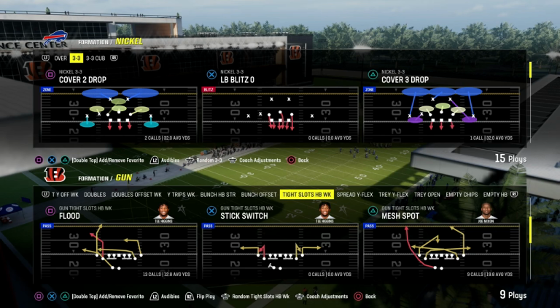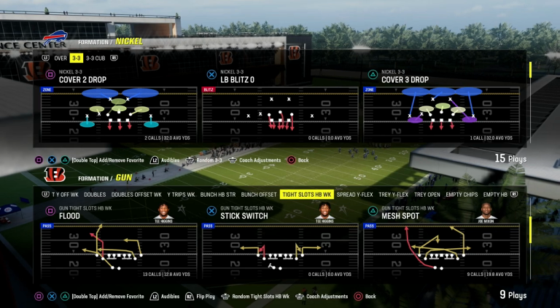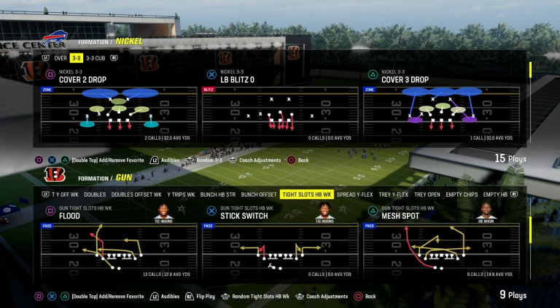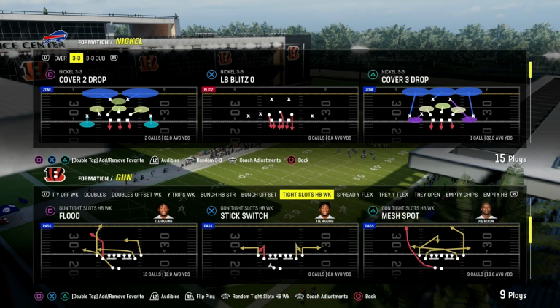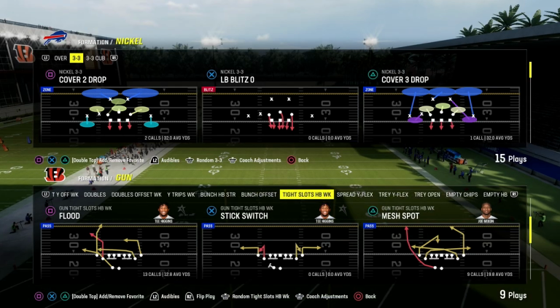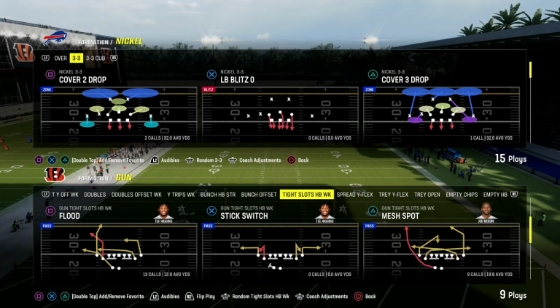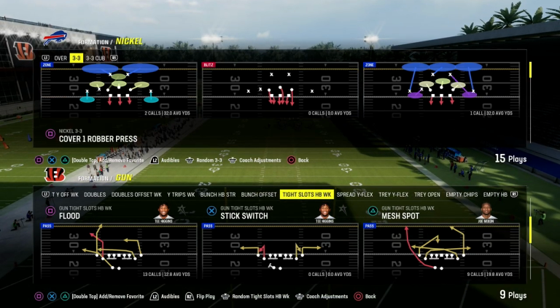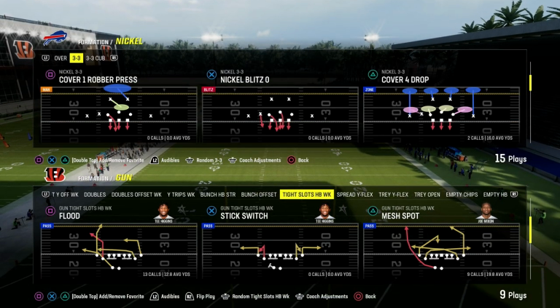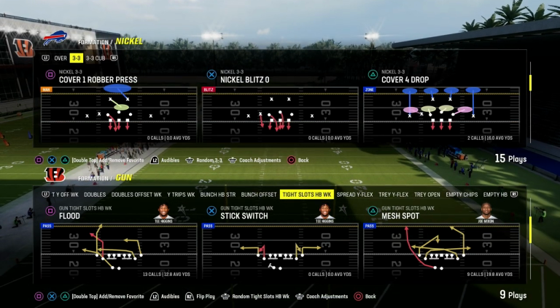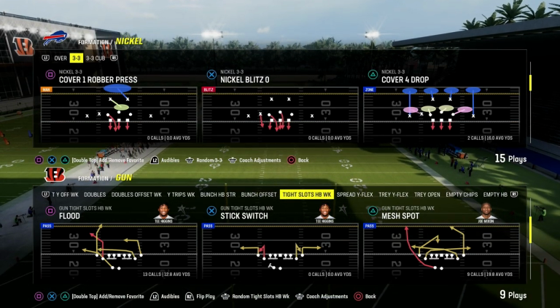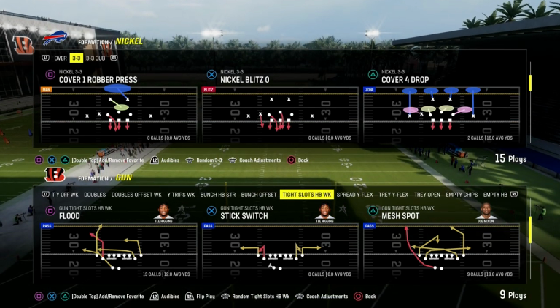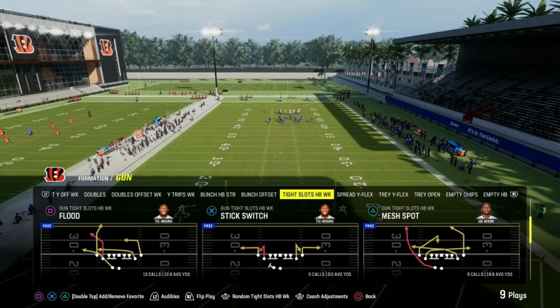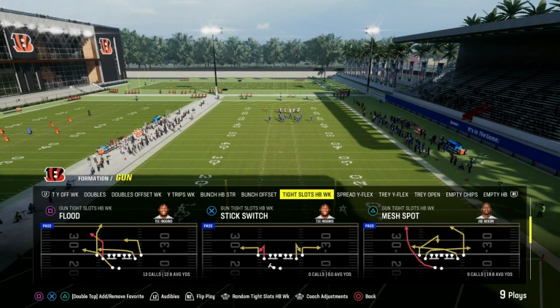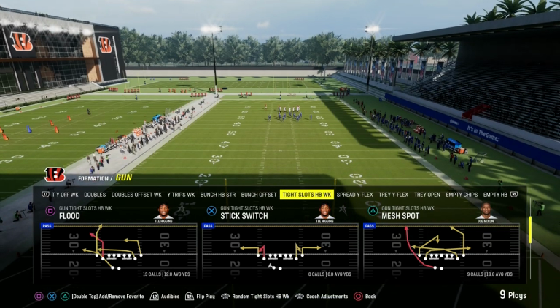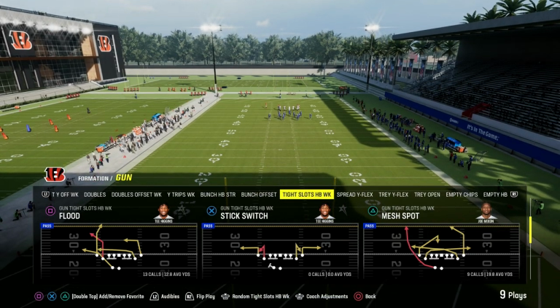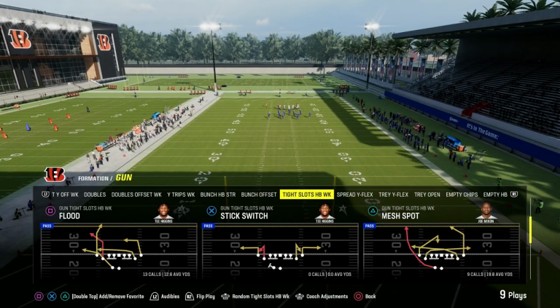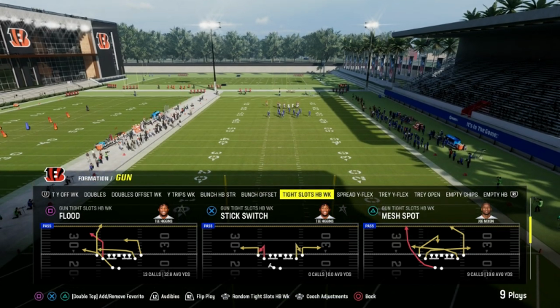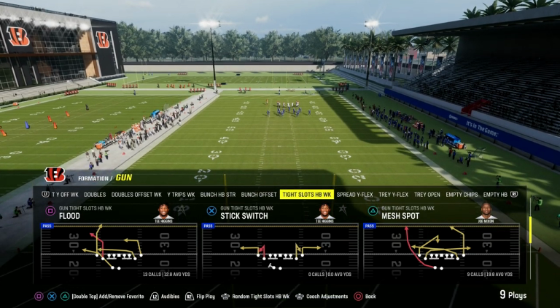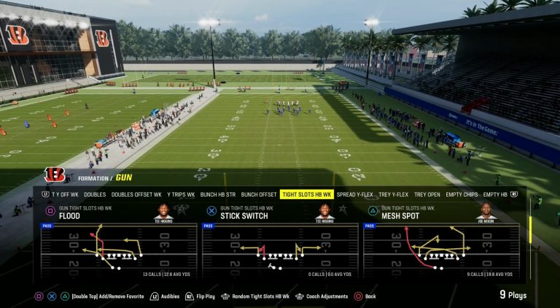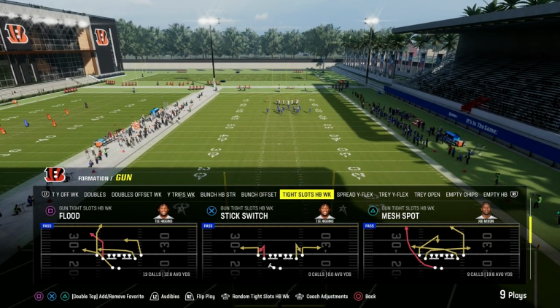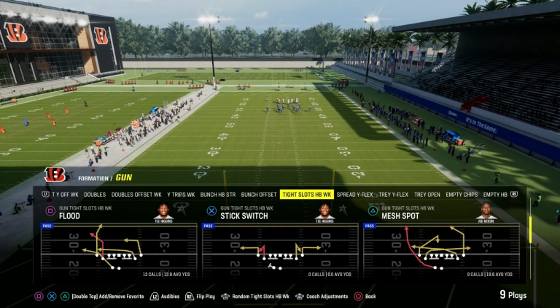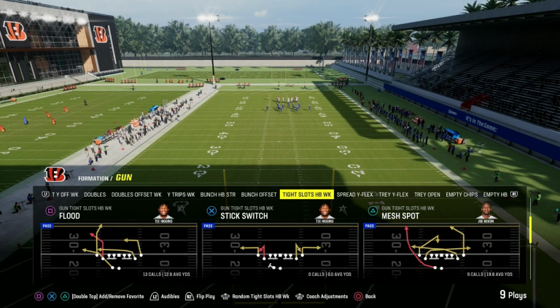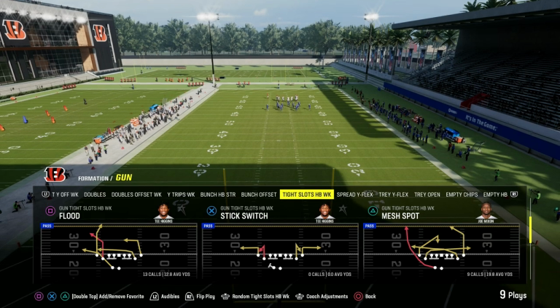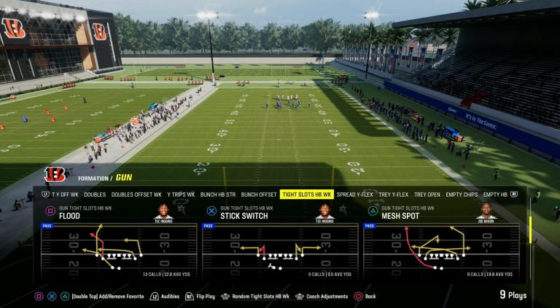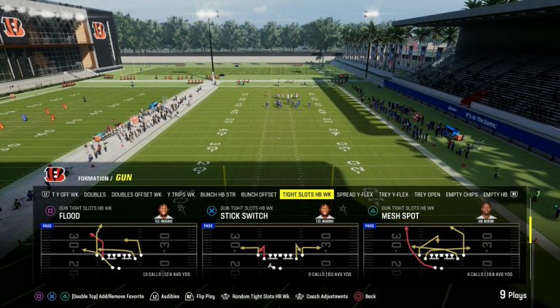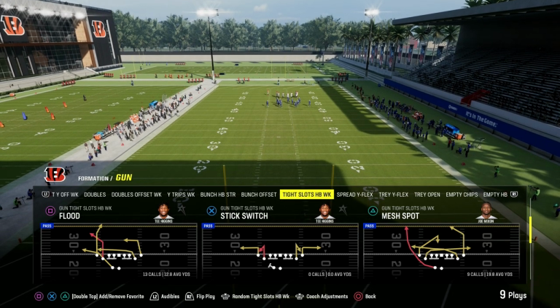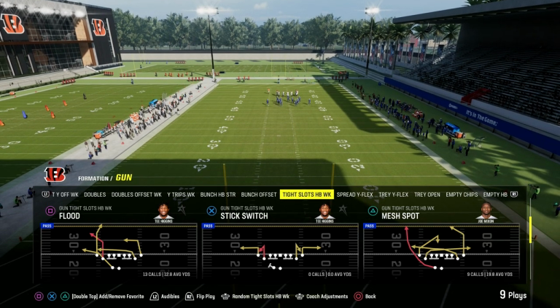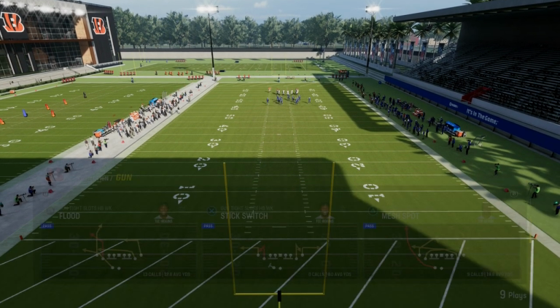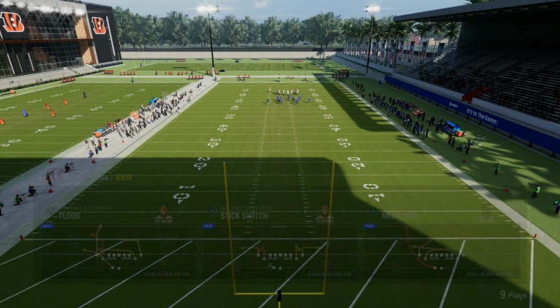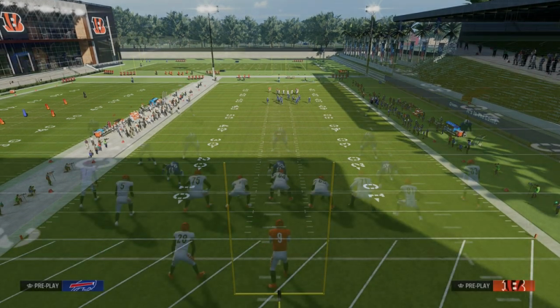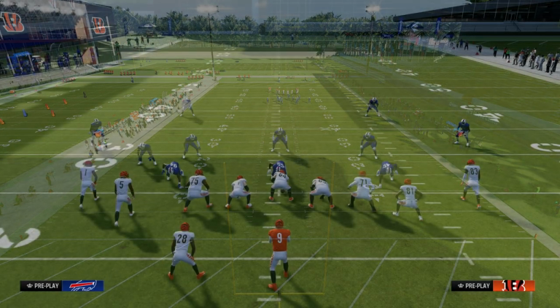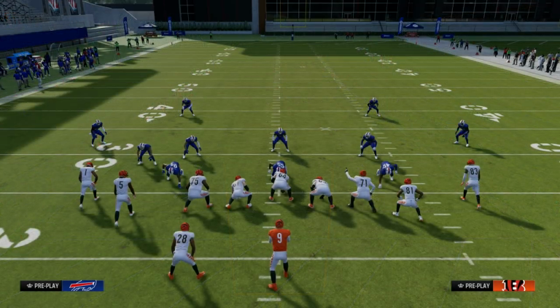The Play Flood is the number one power play in Madden 24. It's the best play in Madden 24 for a variety of different reasons, and I'm going to show you why in this video.